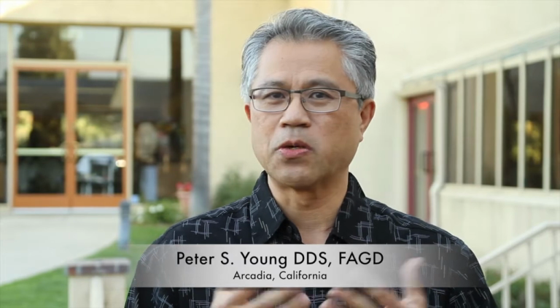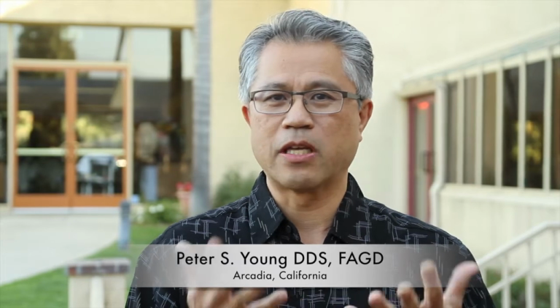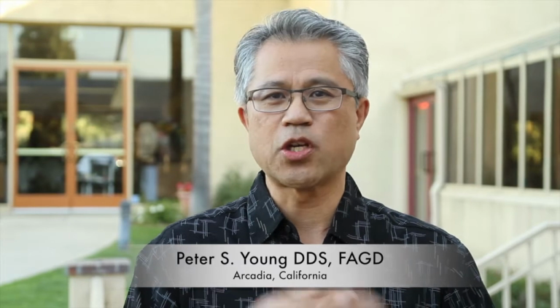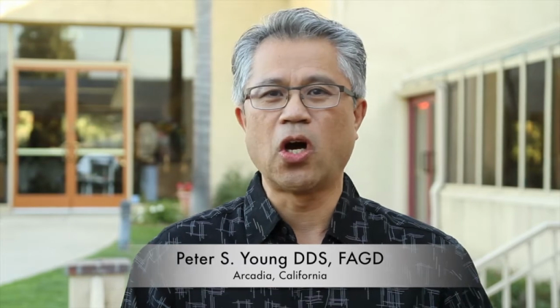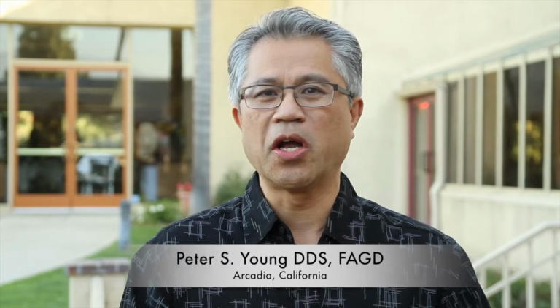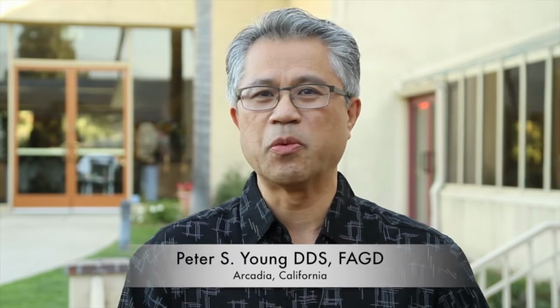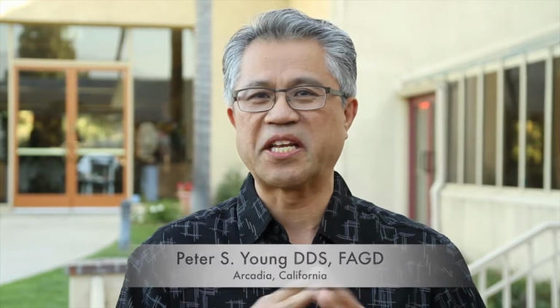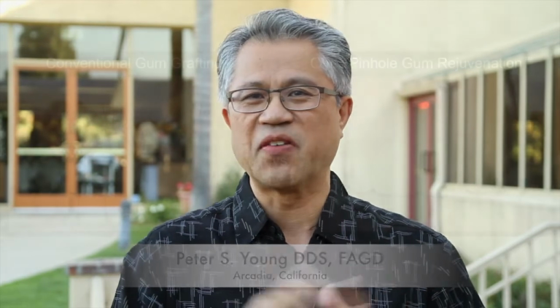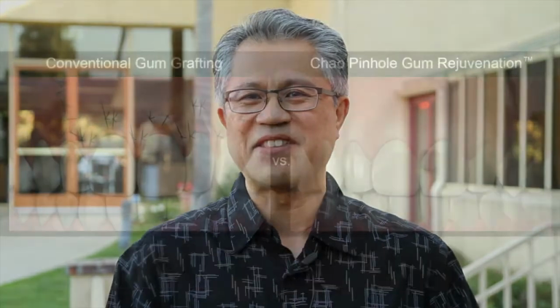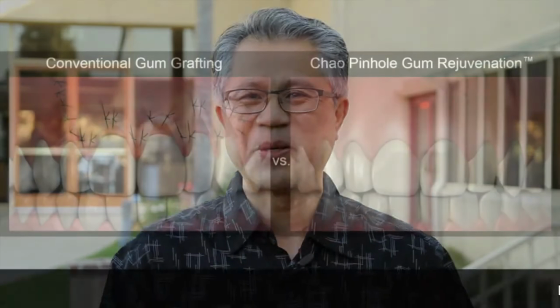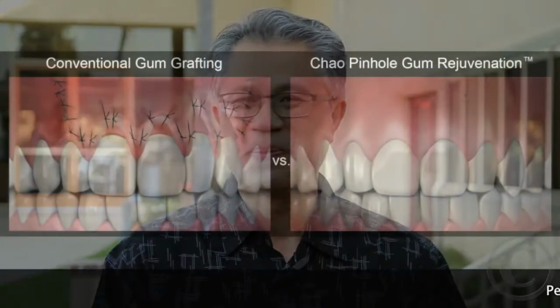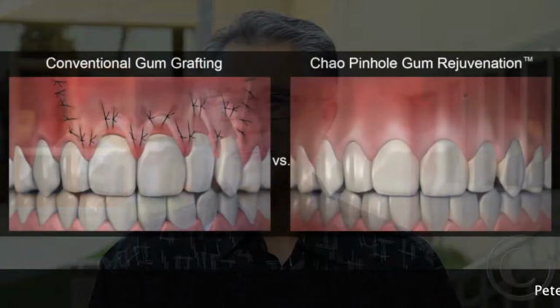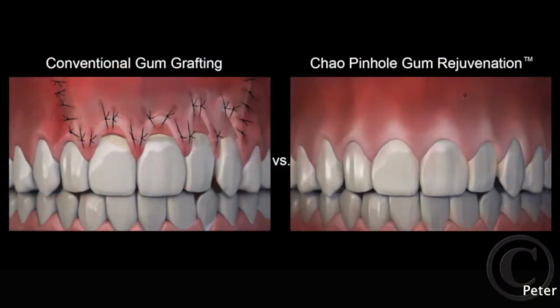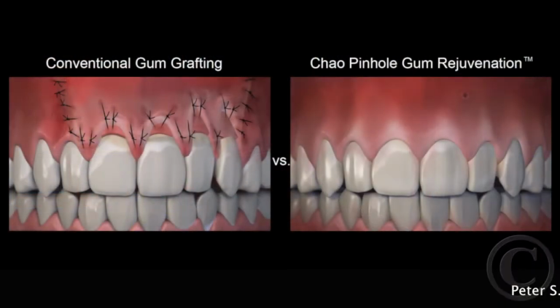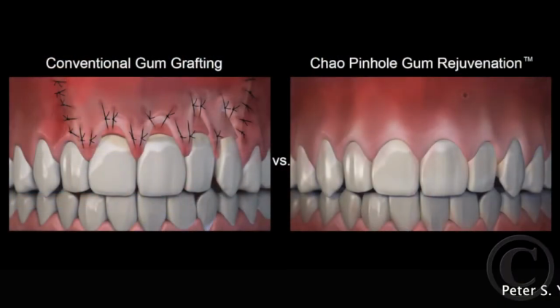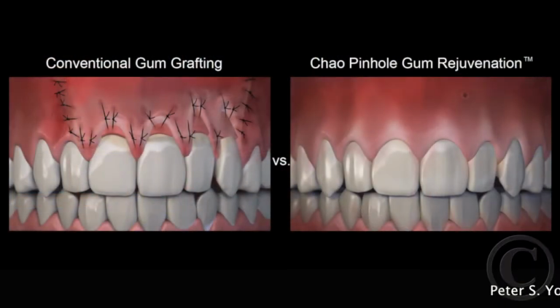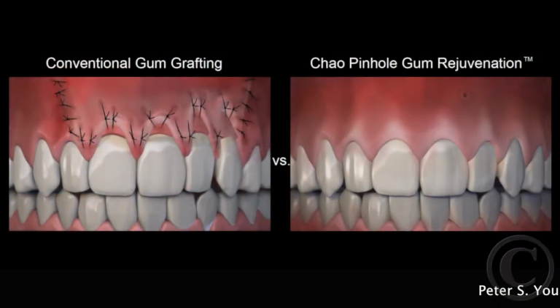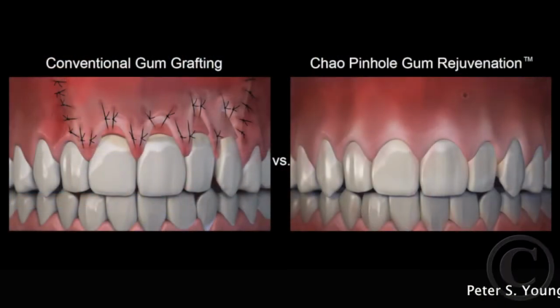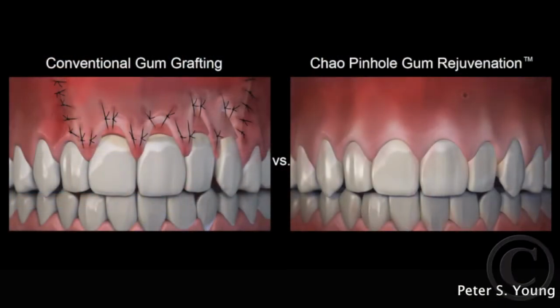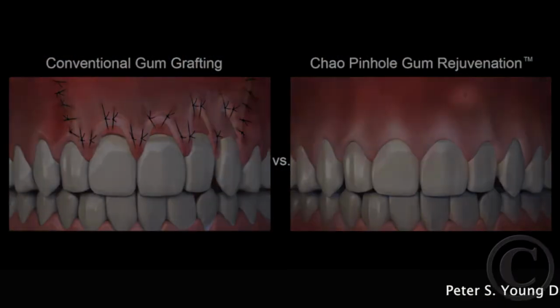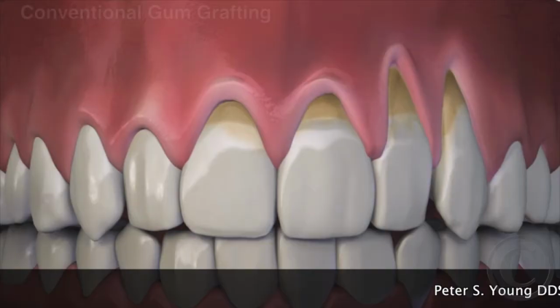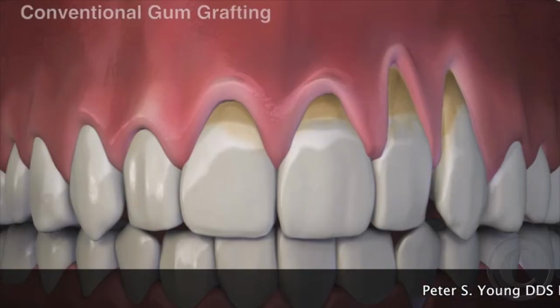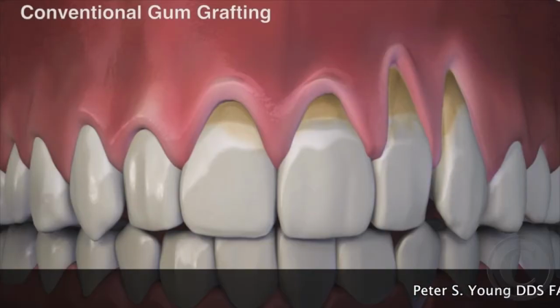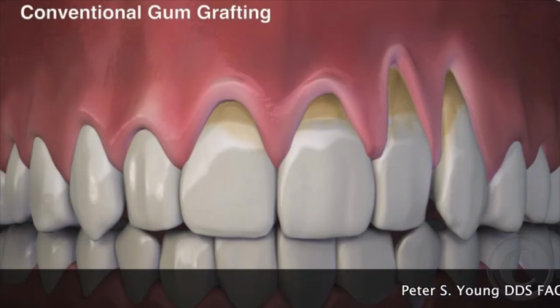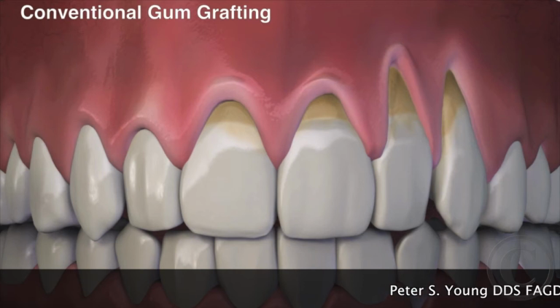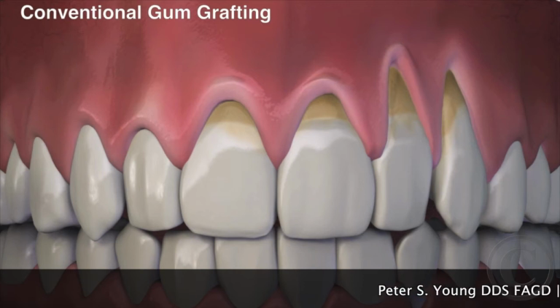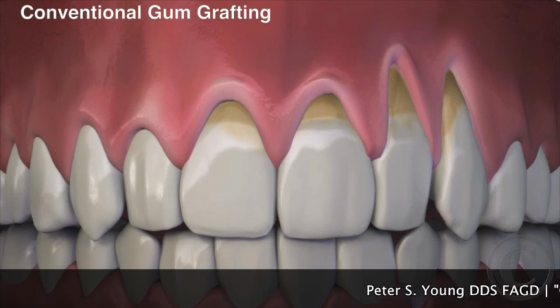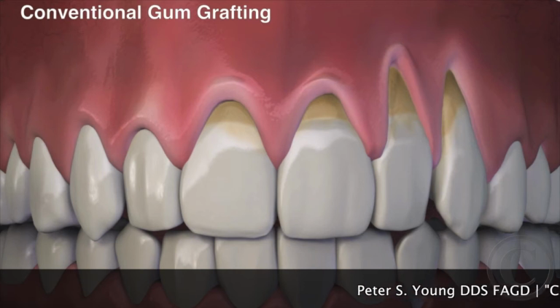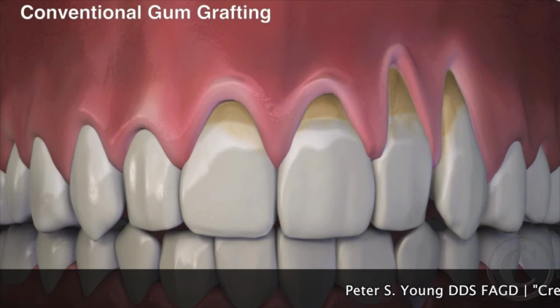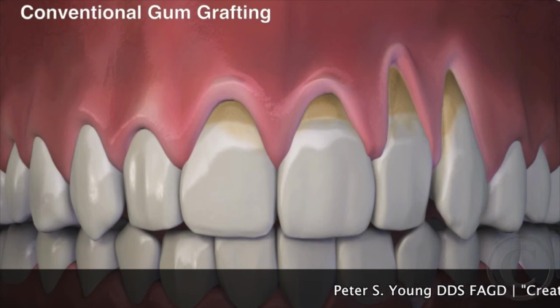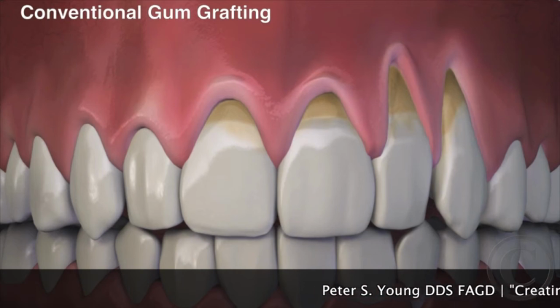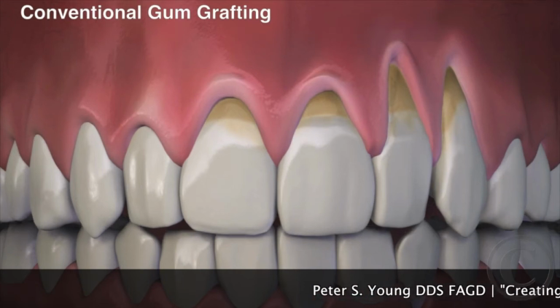So give us a call and we'll take care of that too. Introducing Dr. Chow's Pinhole Gum Rejuvenation Pinhole Surgical Technique.